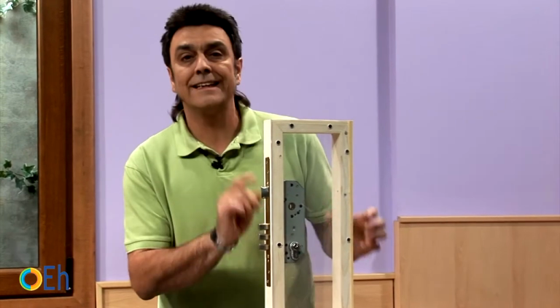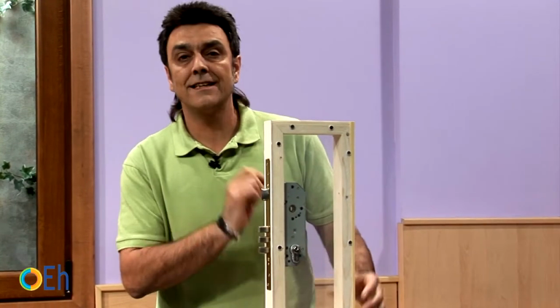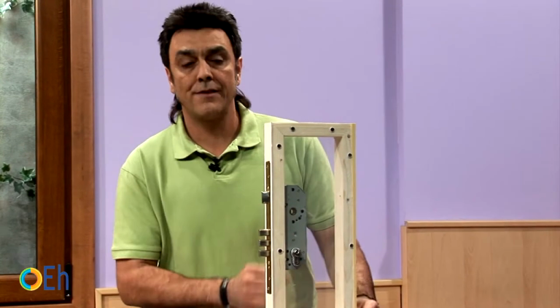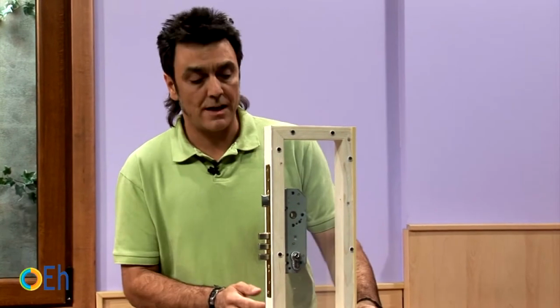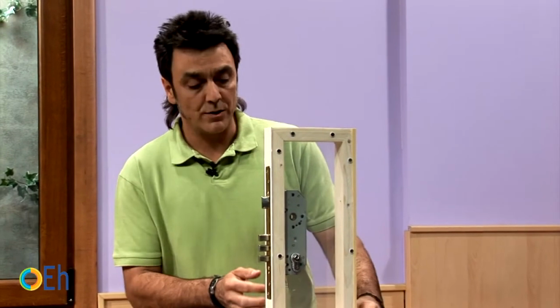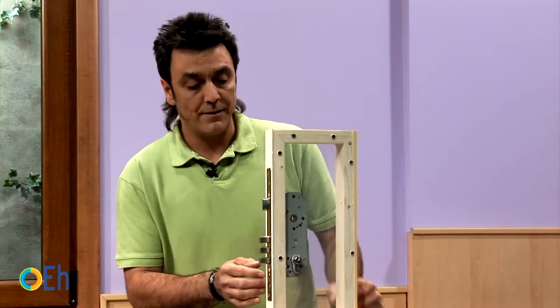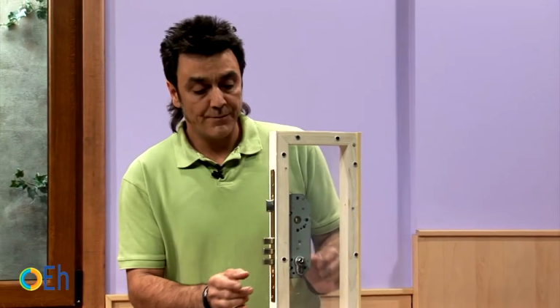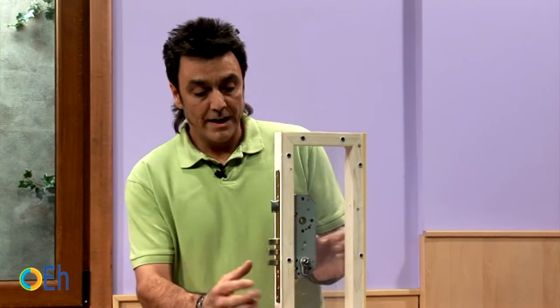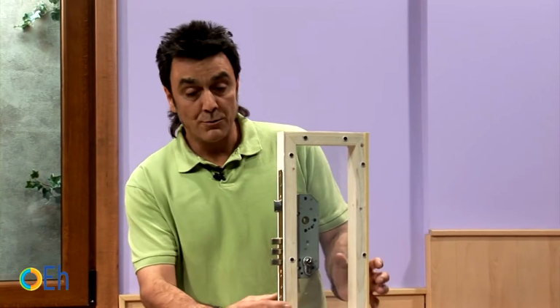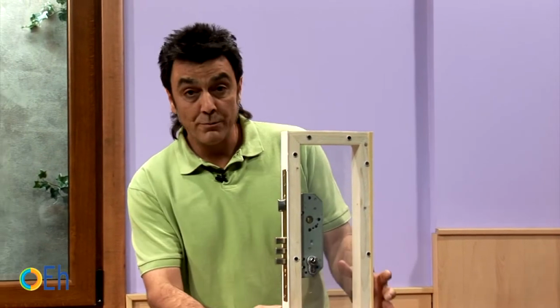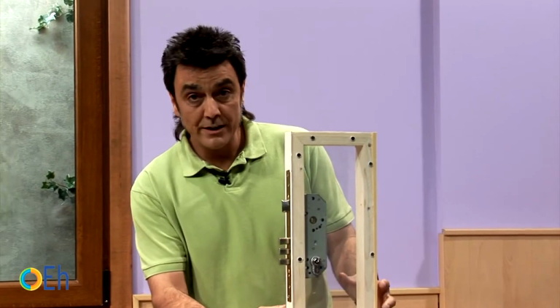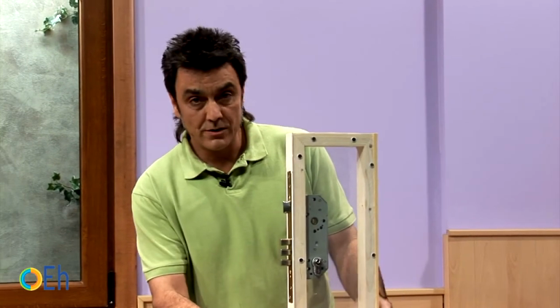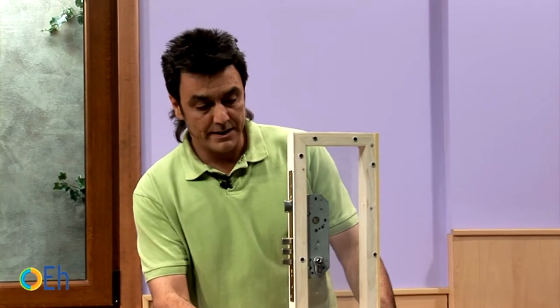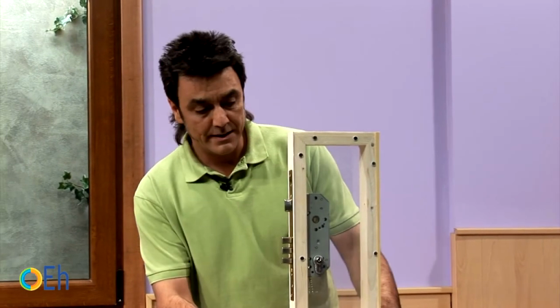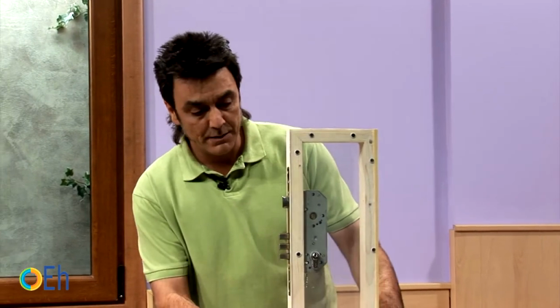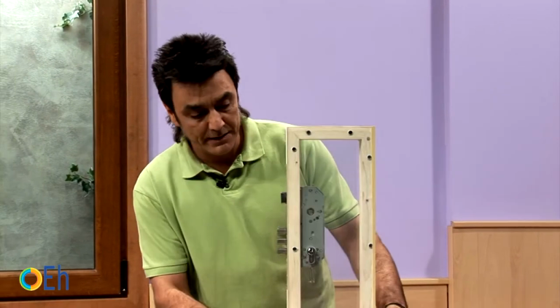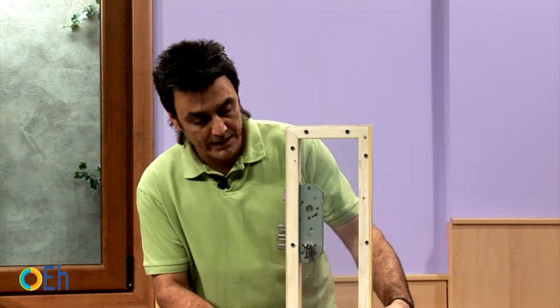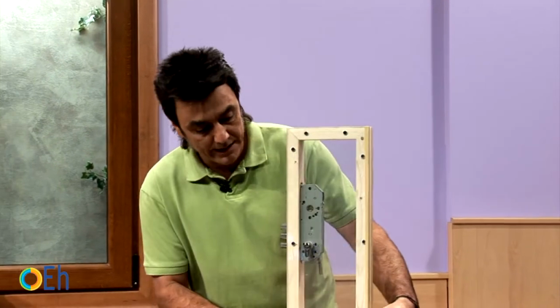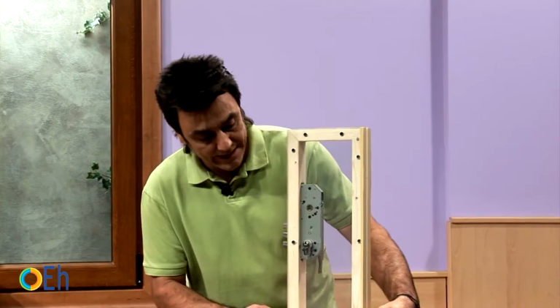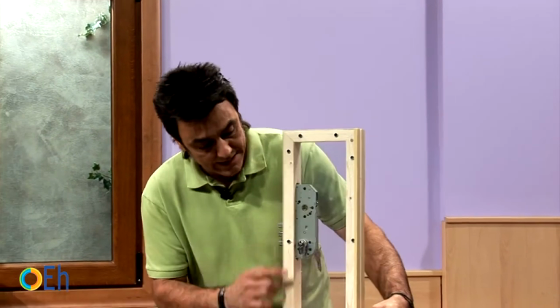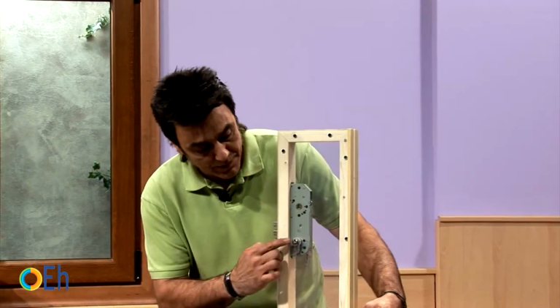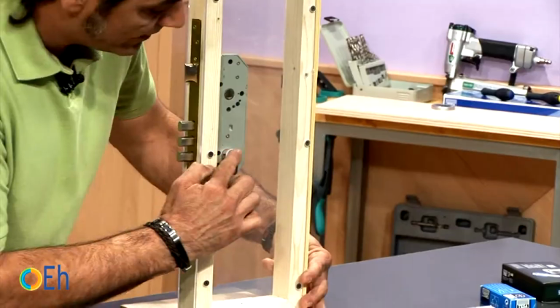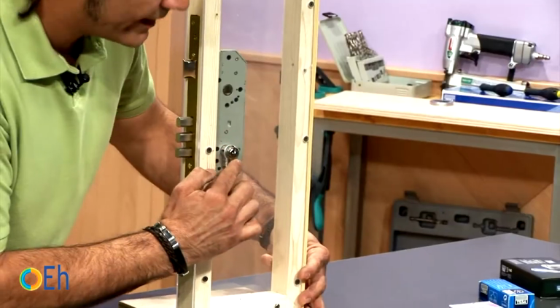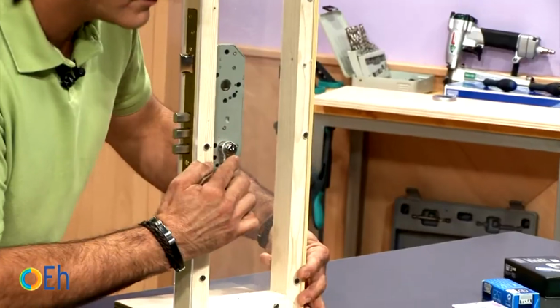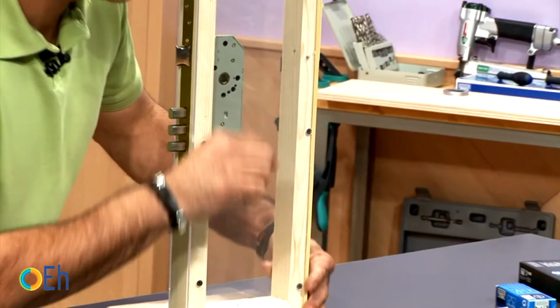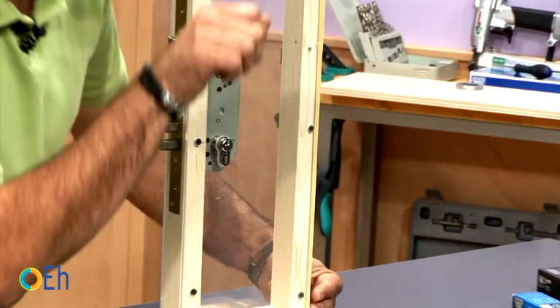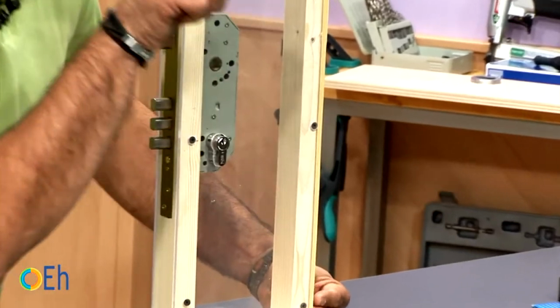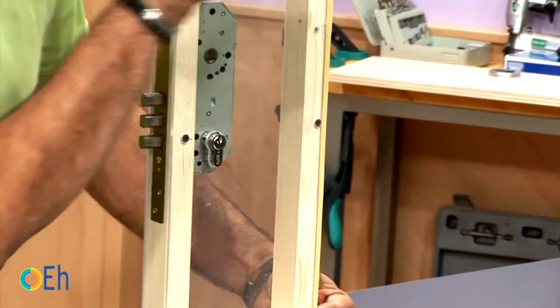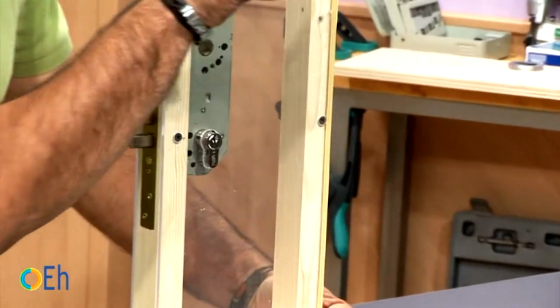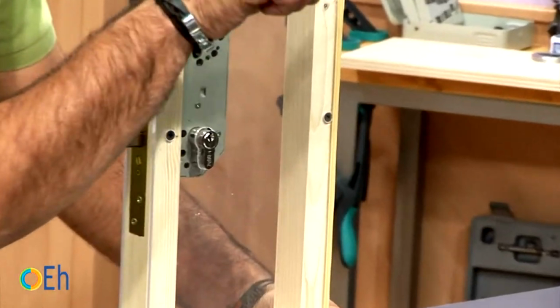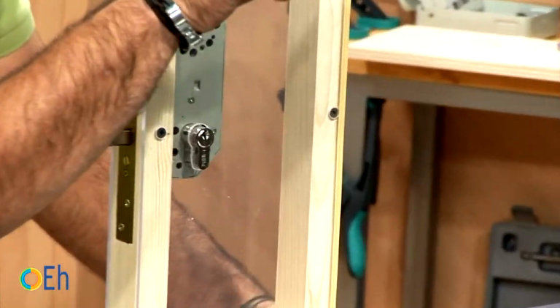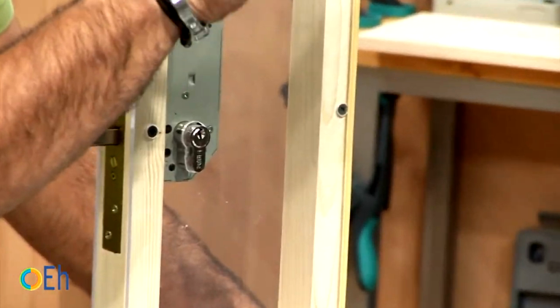The cylinder lock is simply this piece here, where we introduce the key and handle the lock.